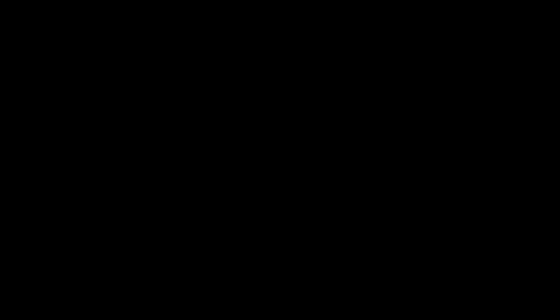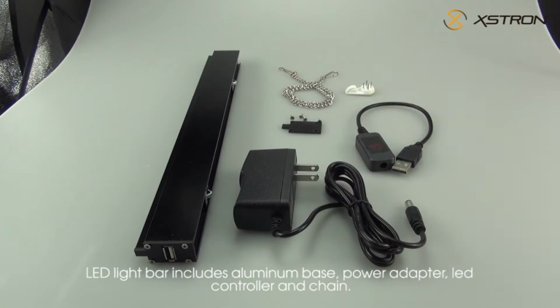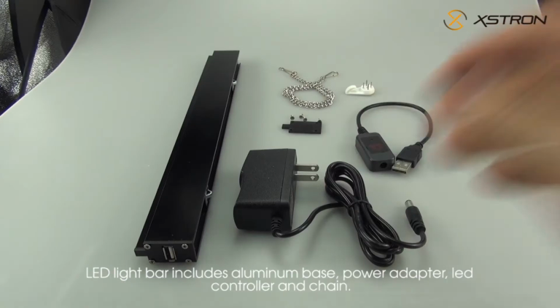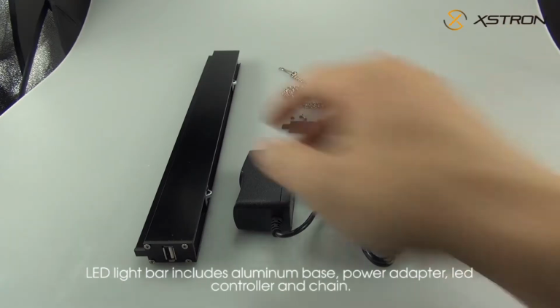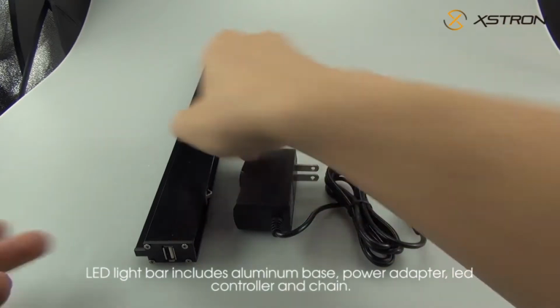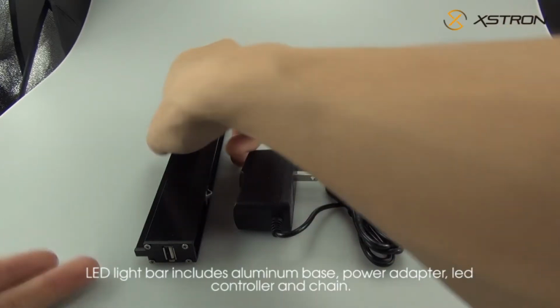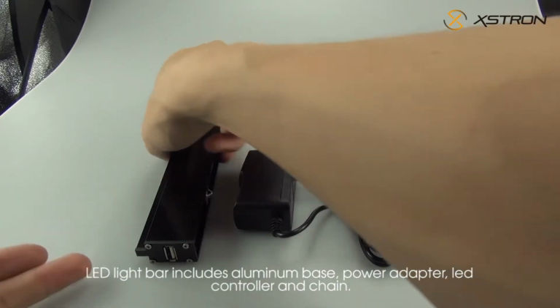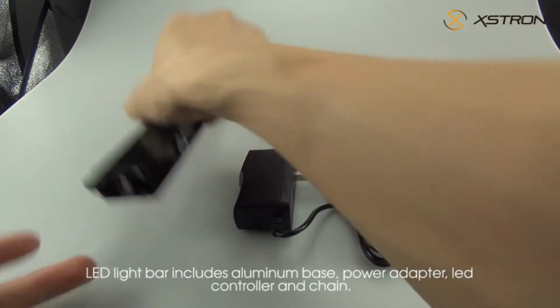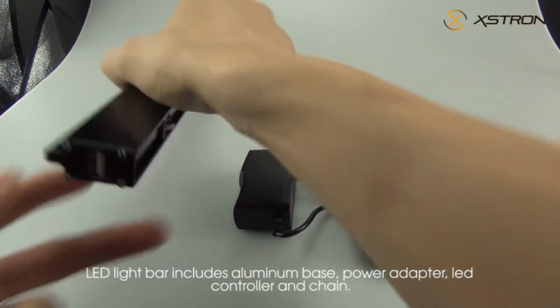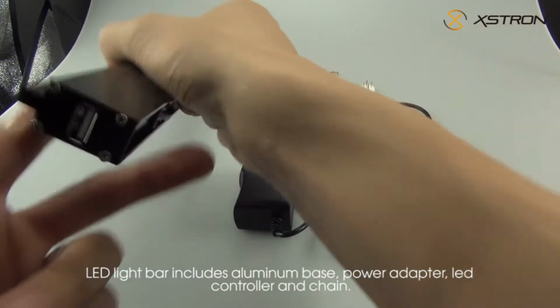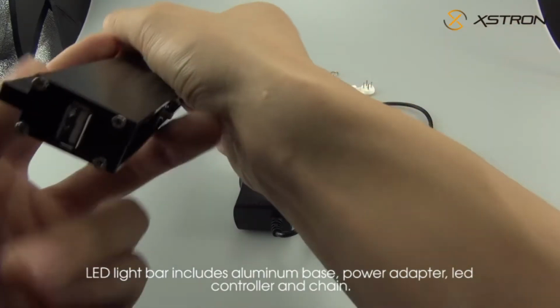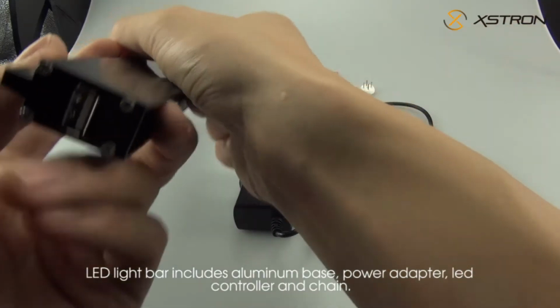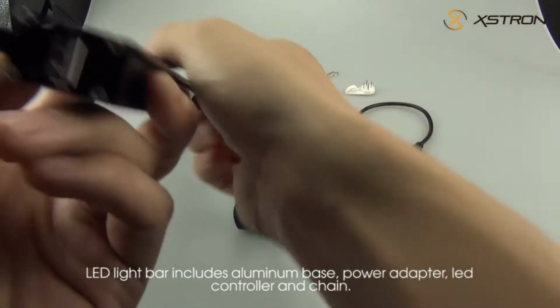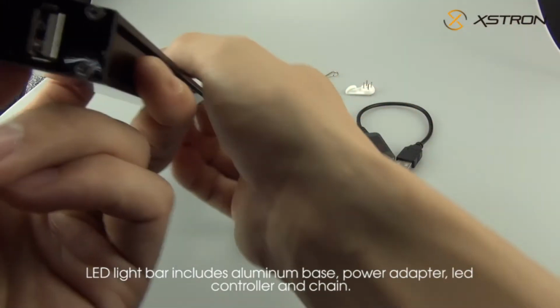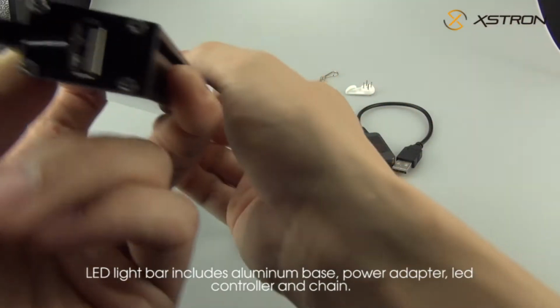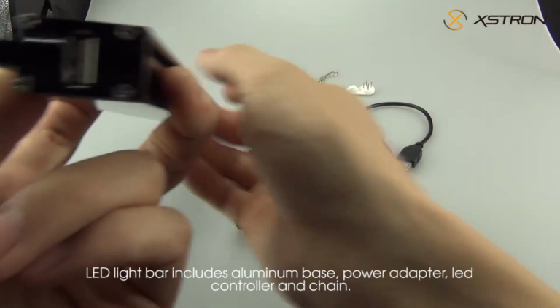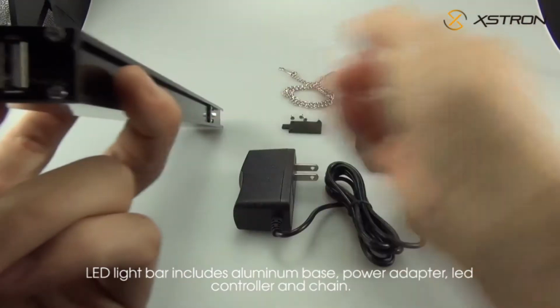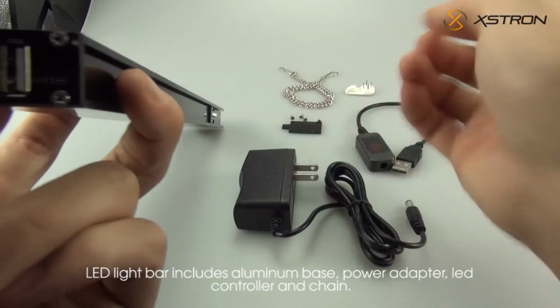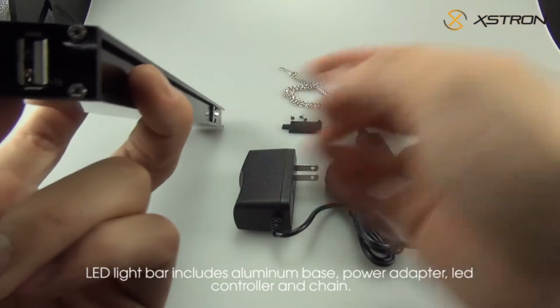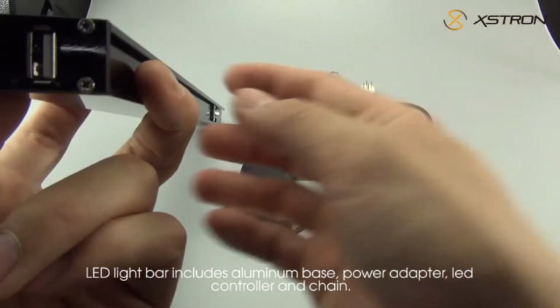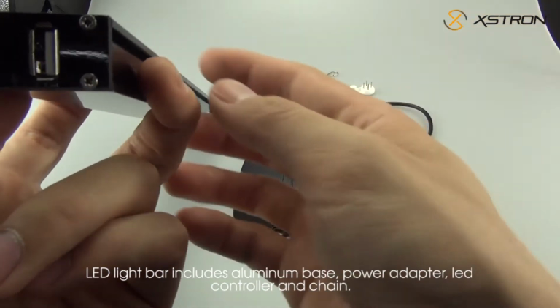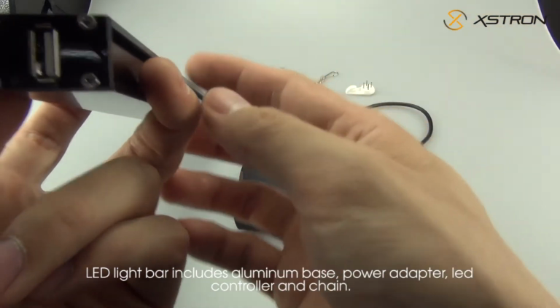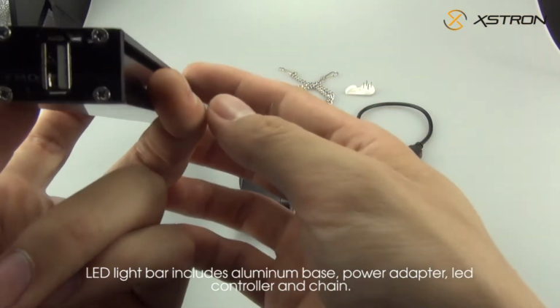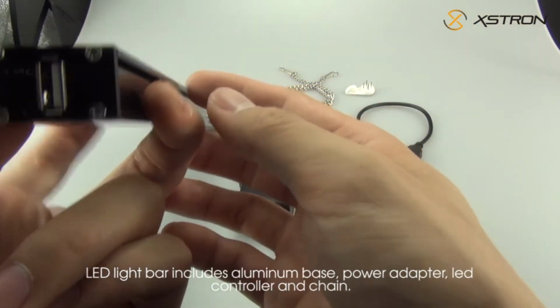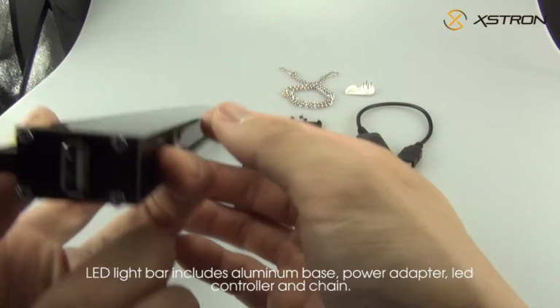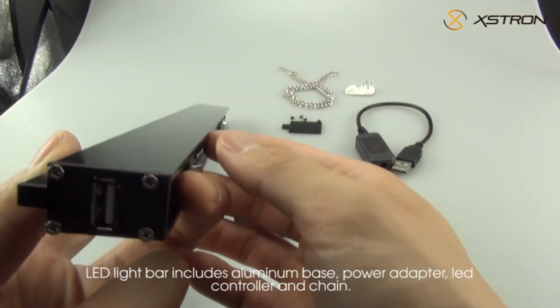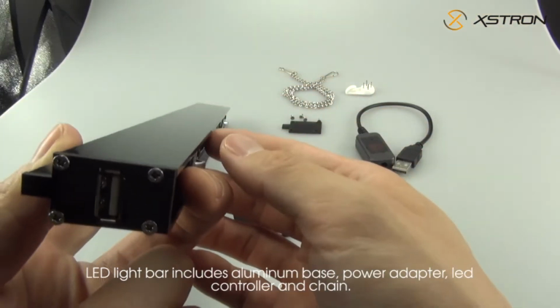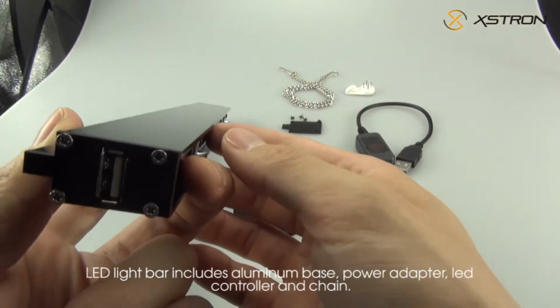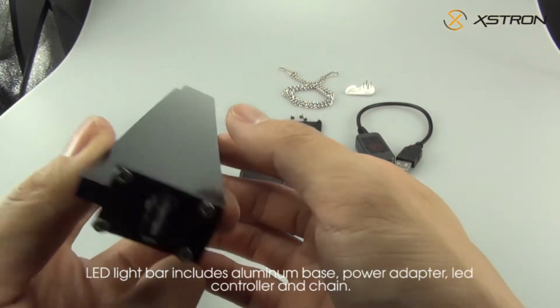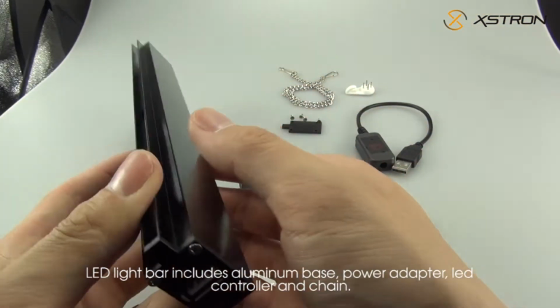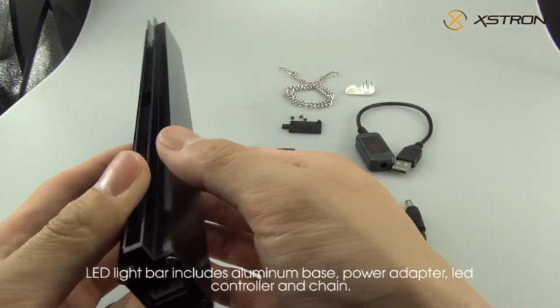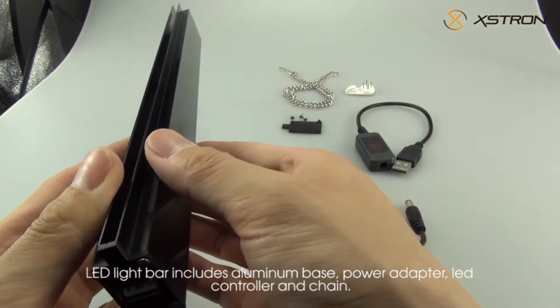LED light bar includes aluminum base, power adapter, LED controller, and chain.